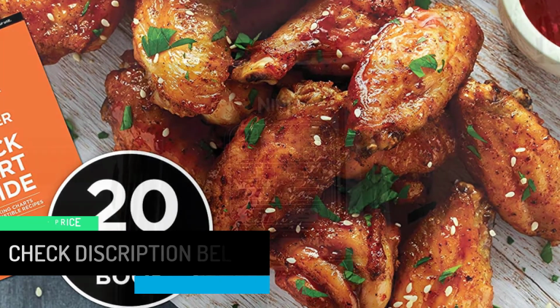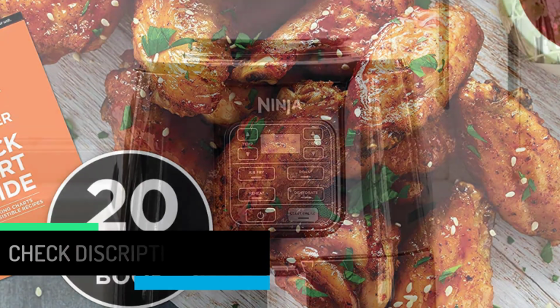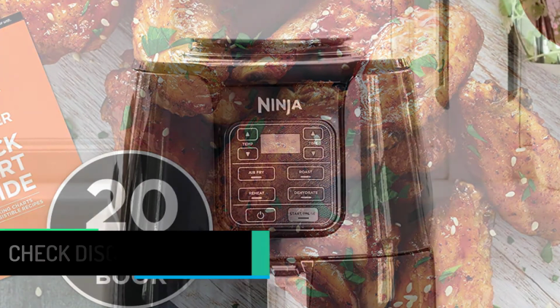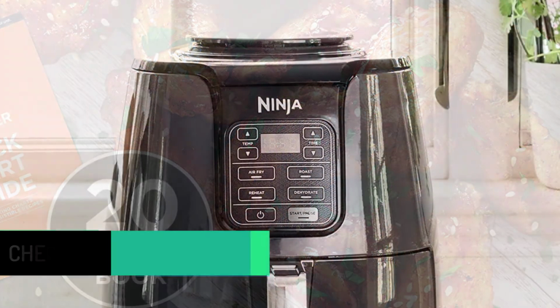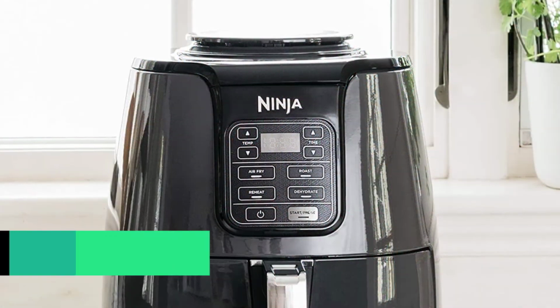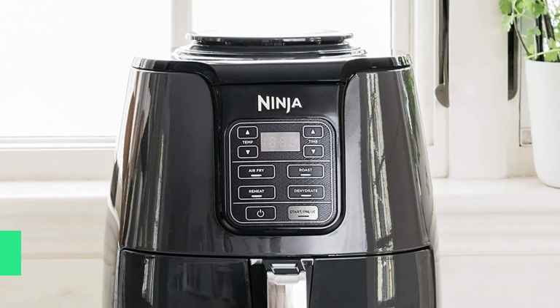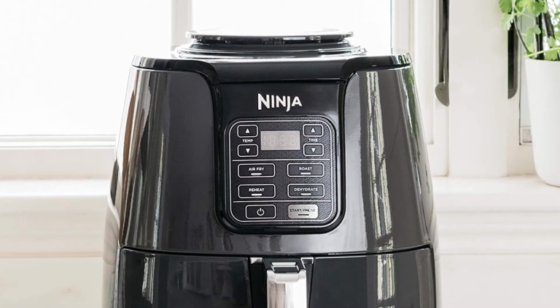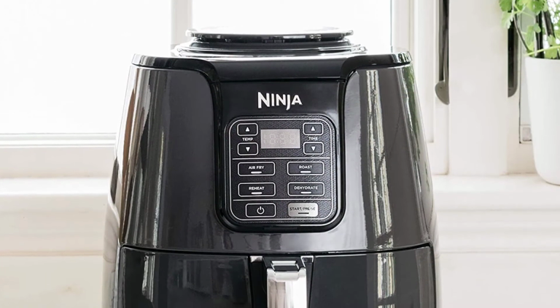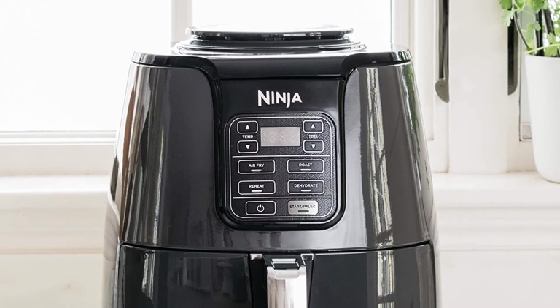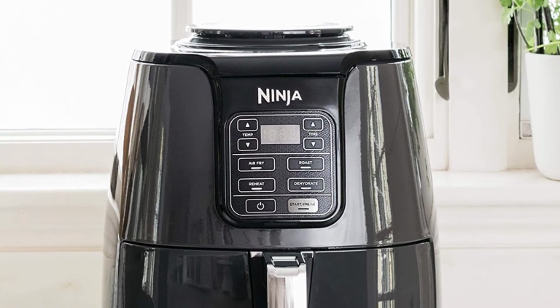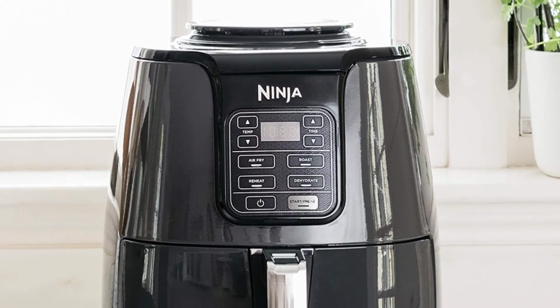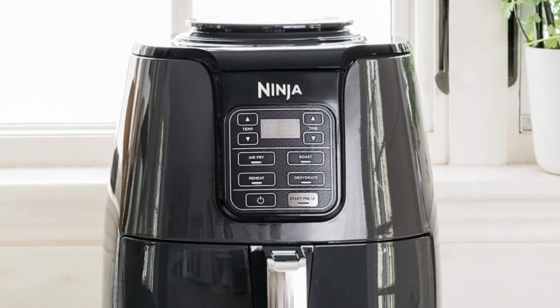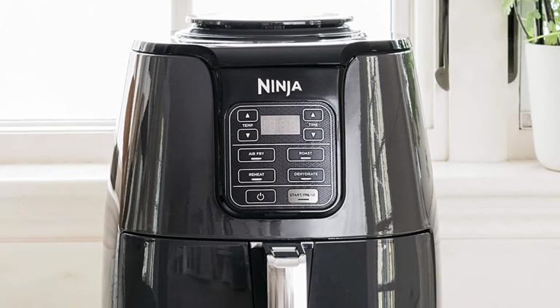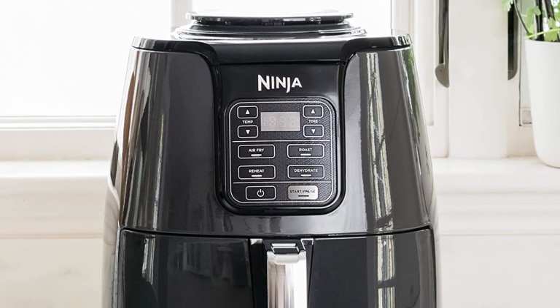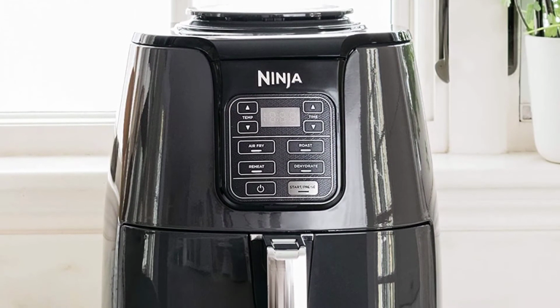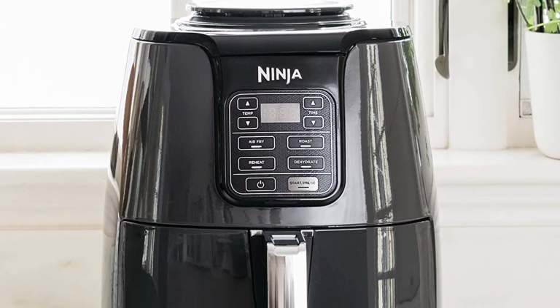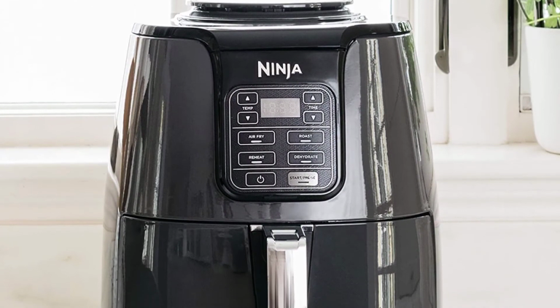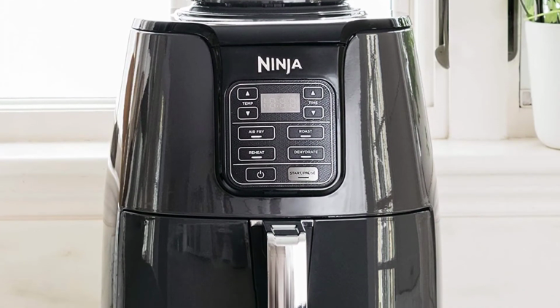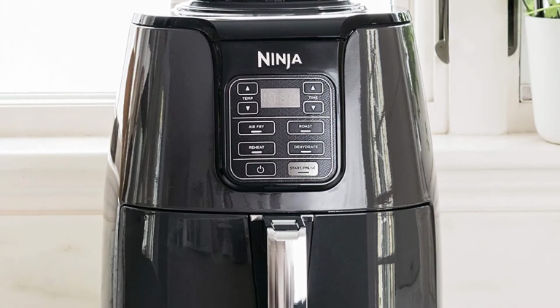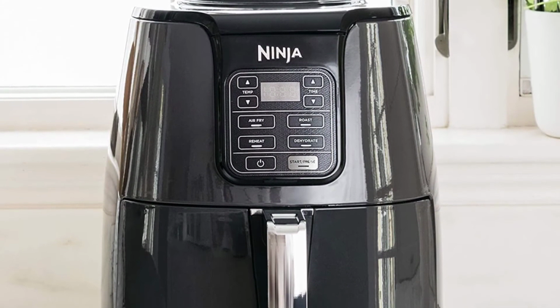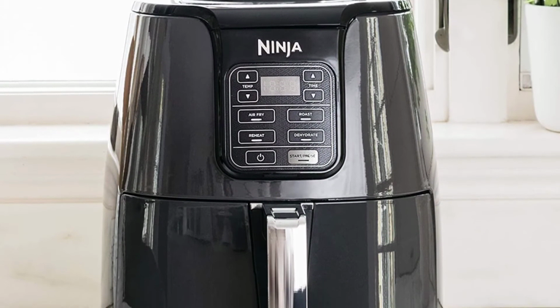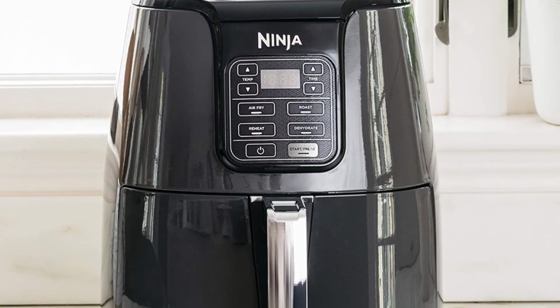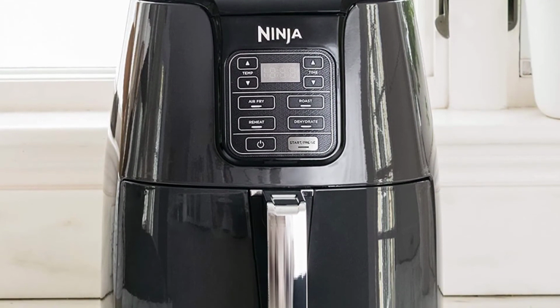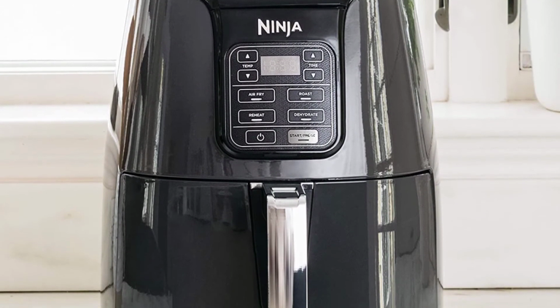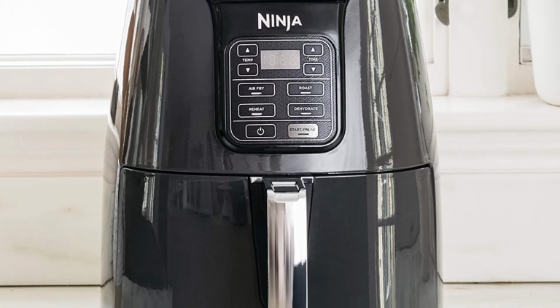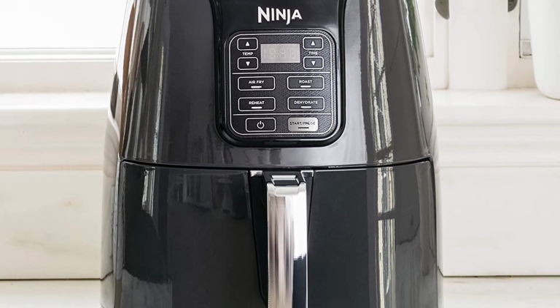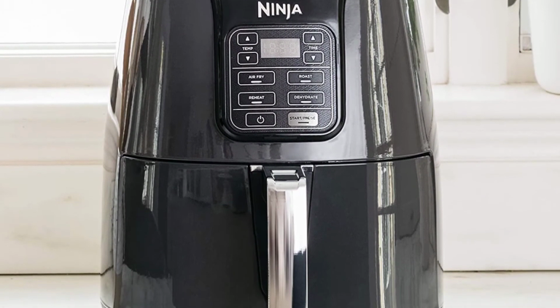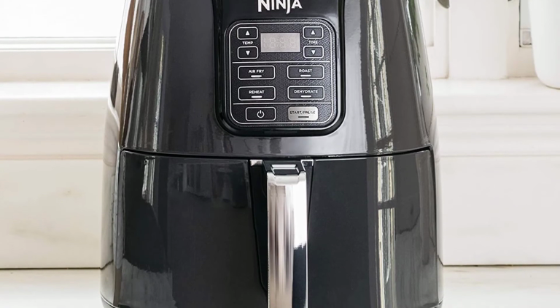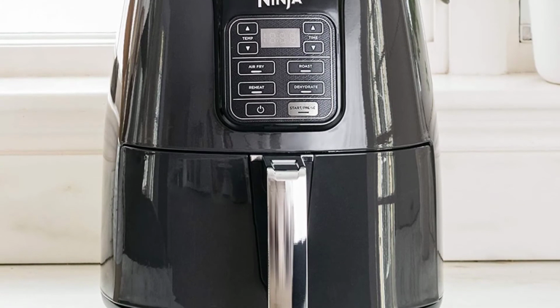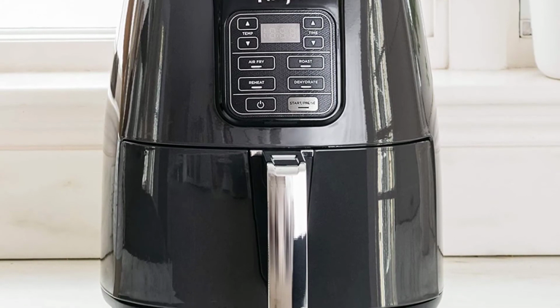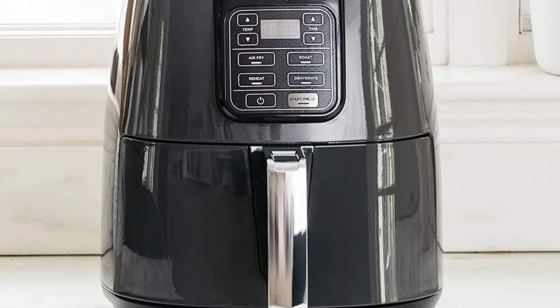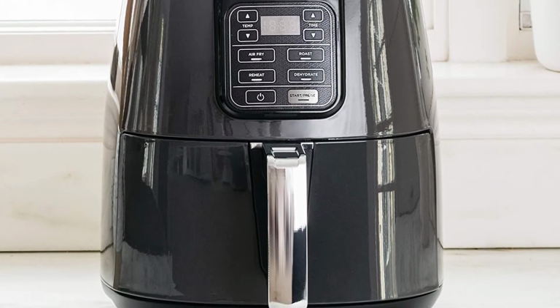With a 4-quart capacity, 4 functions, and dozens of recipes included, this is the best thing a beginner at cooking could get.